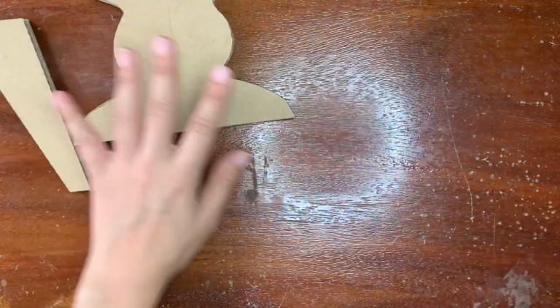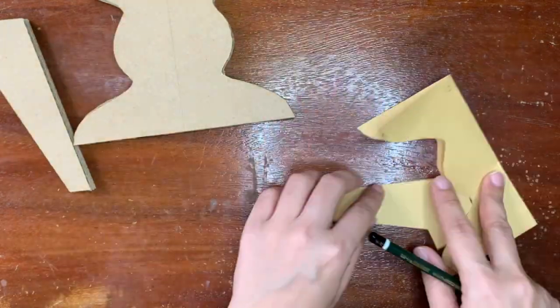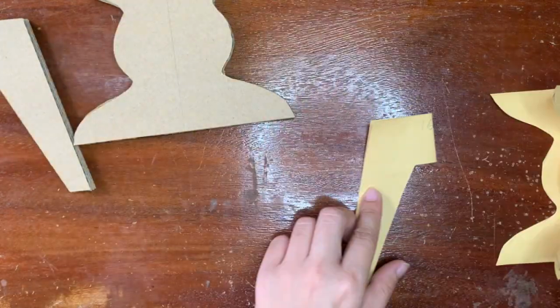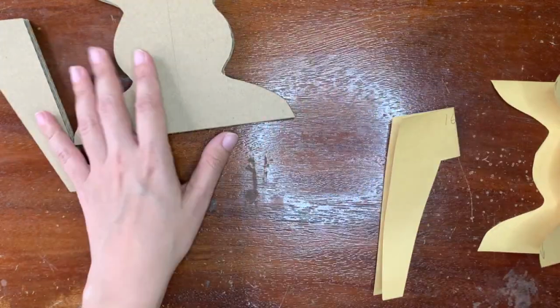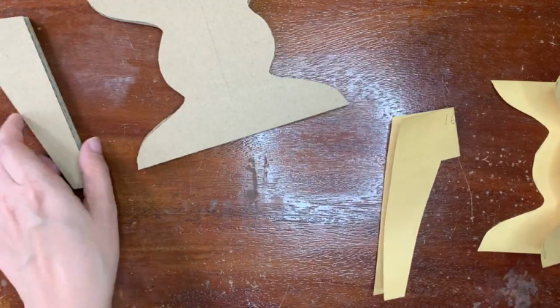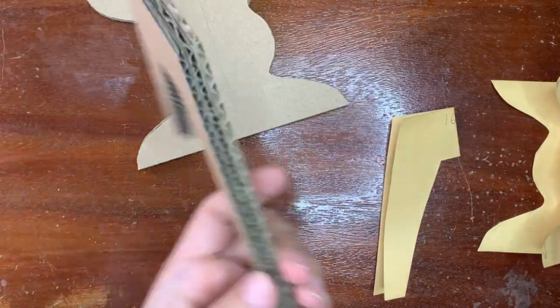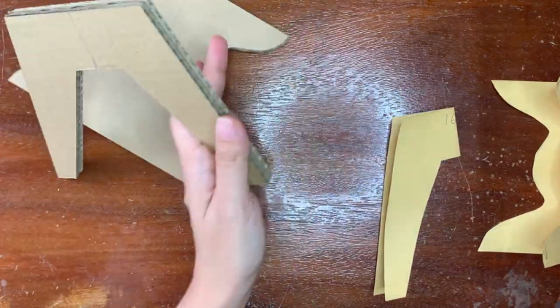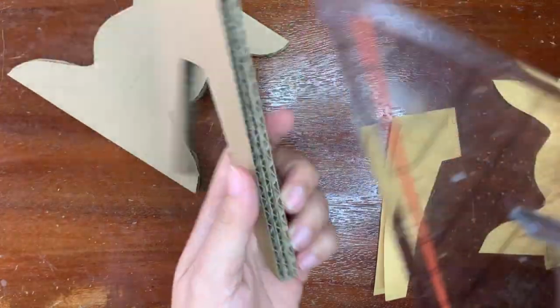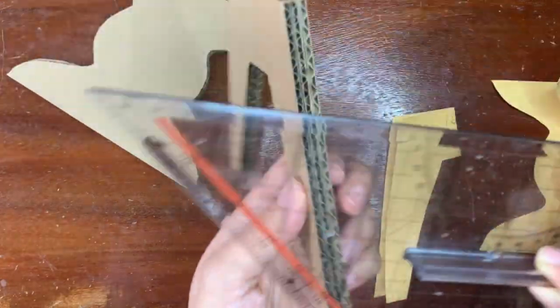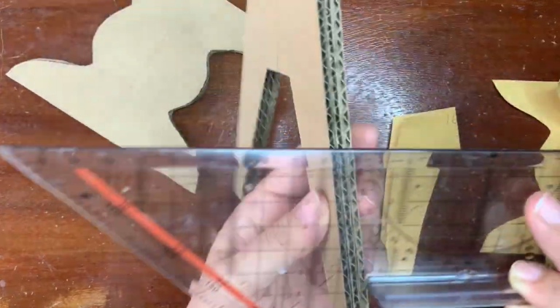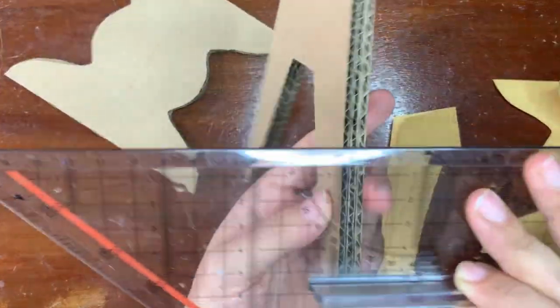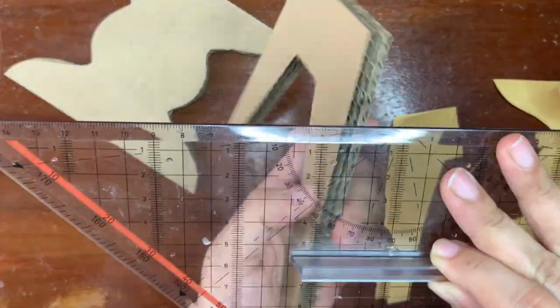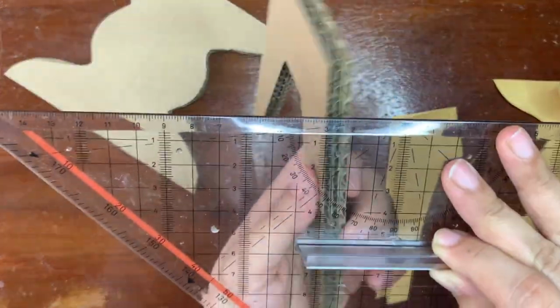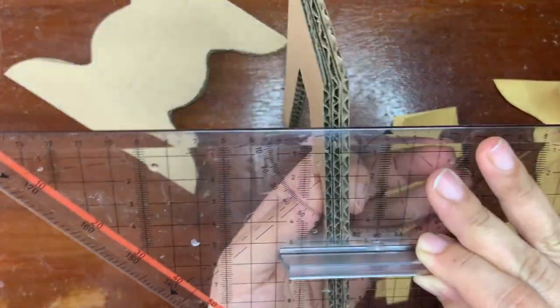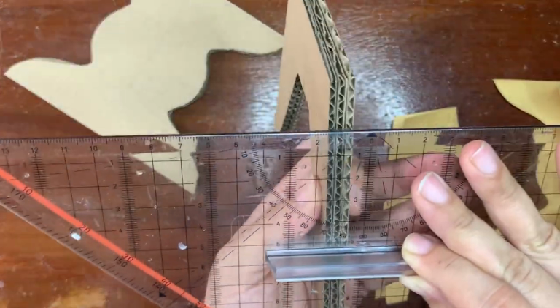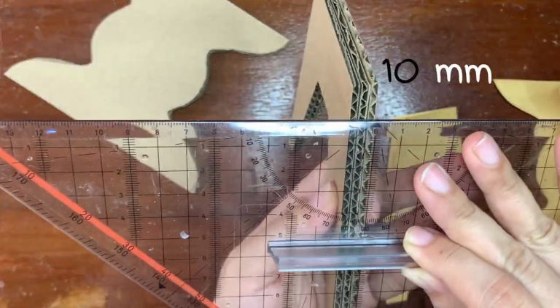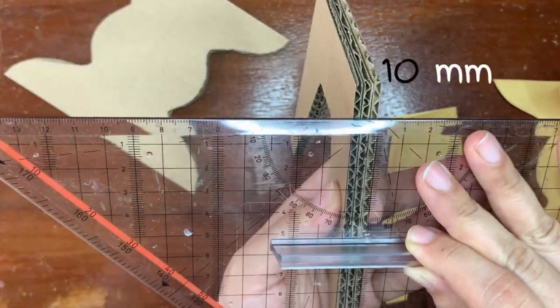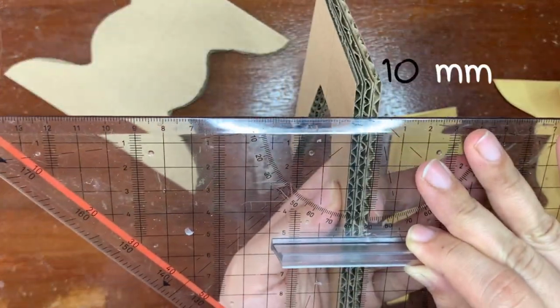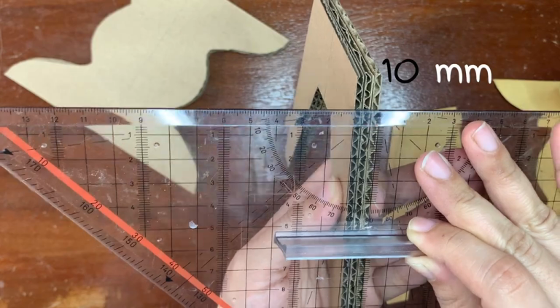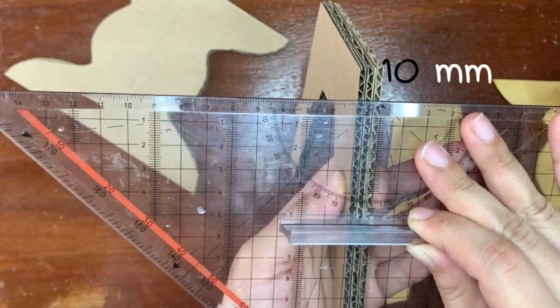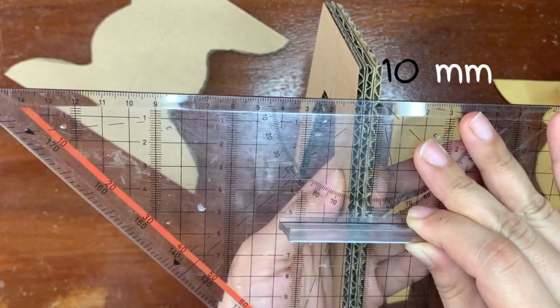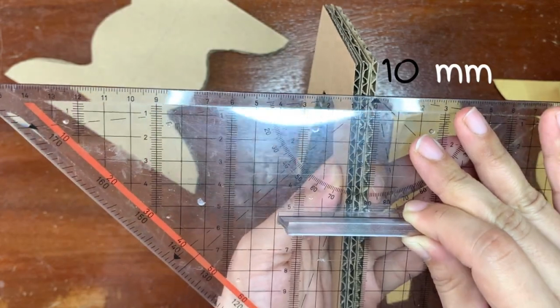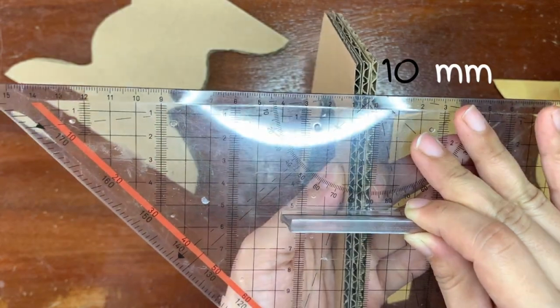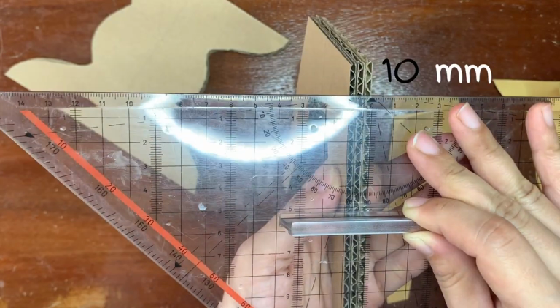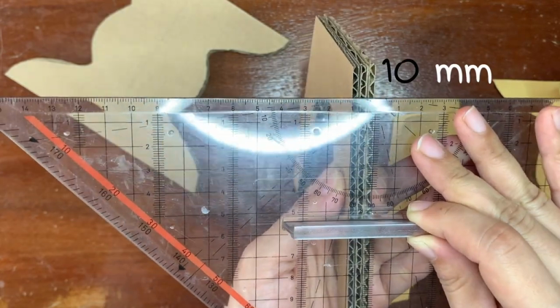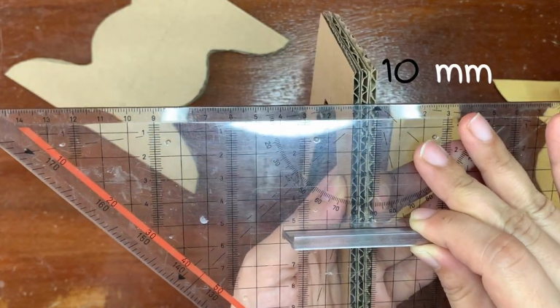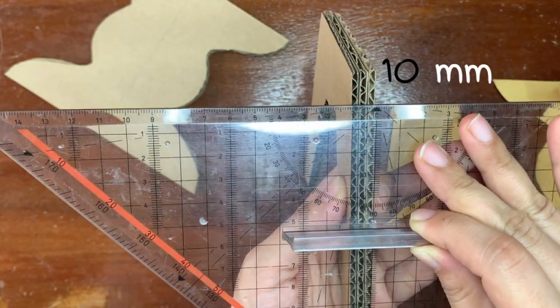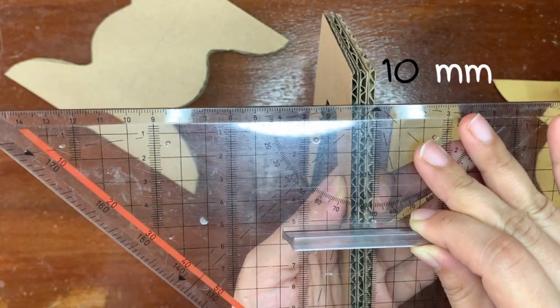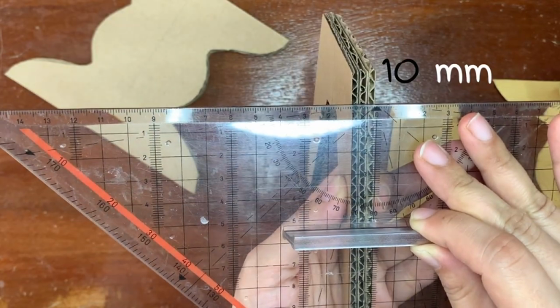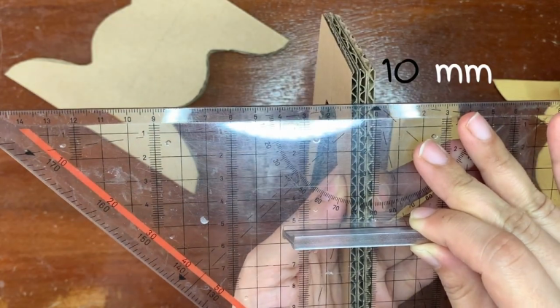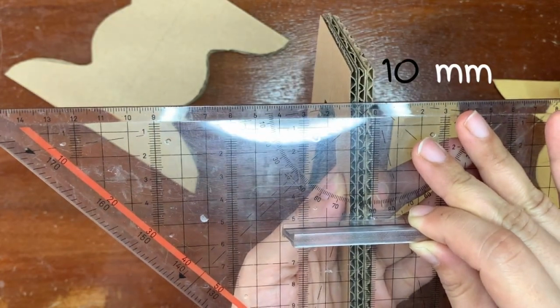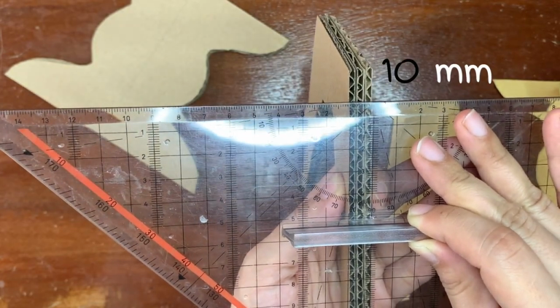Now let's remeasure the thickness of your table leg. Mine is 10 mm.